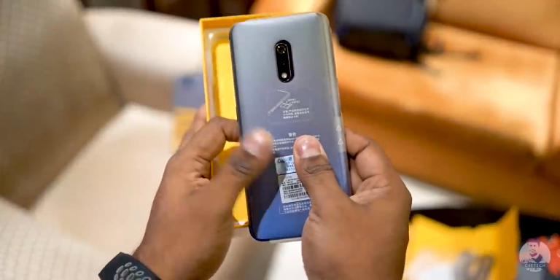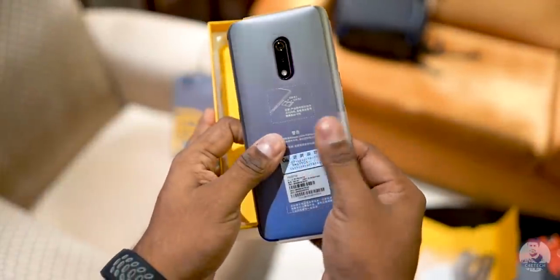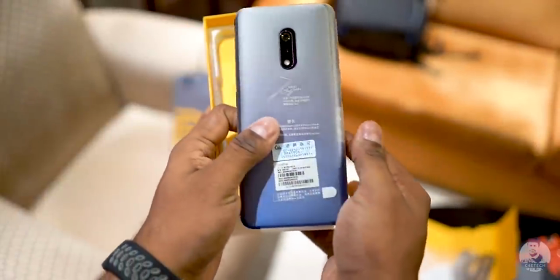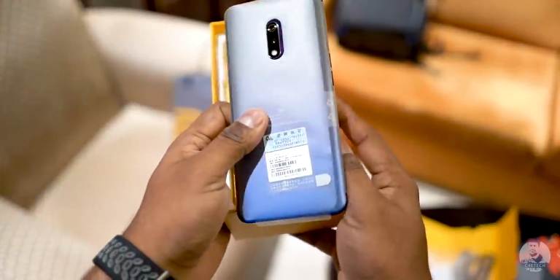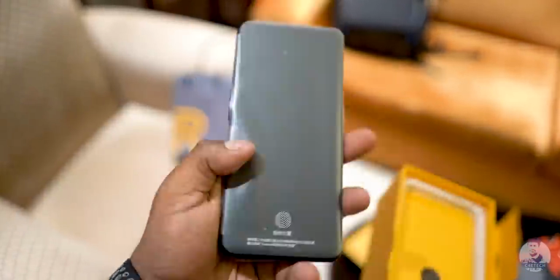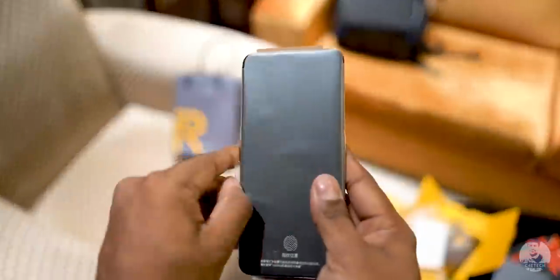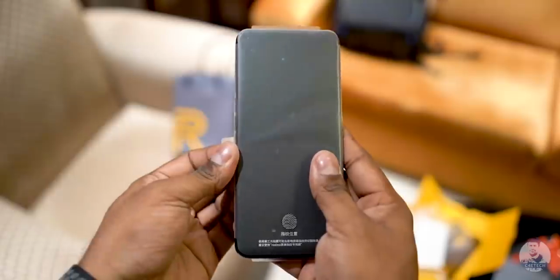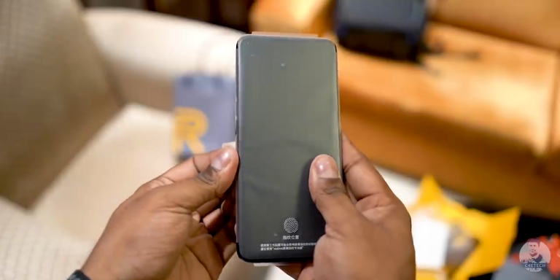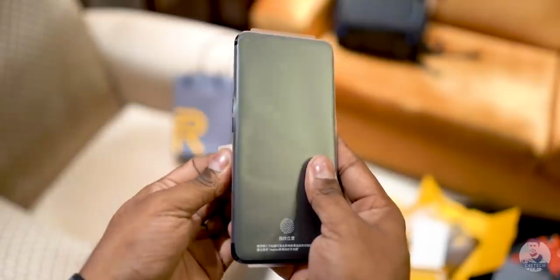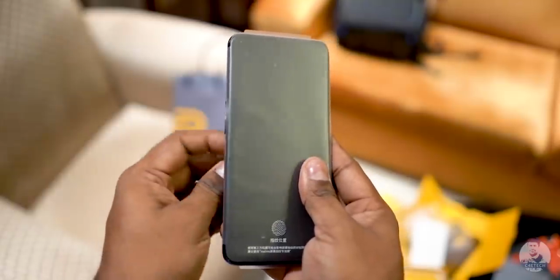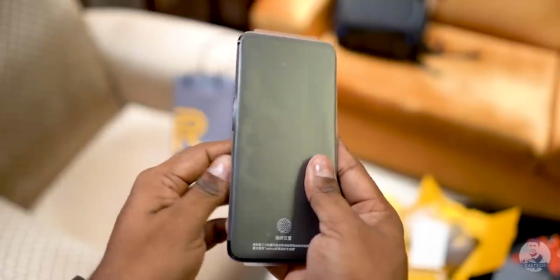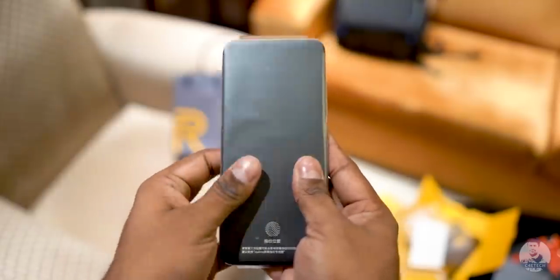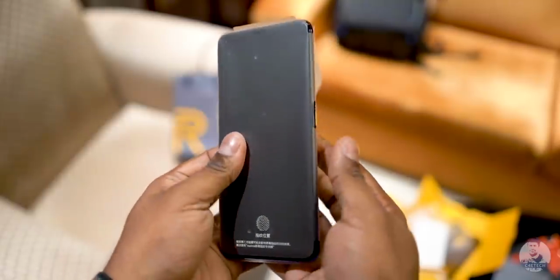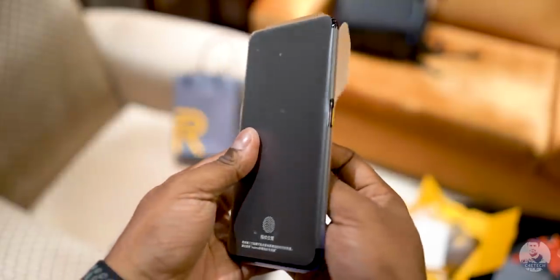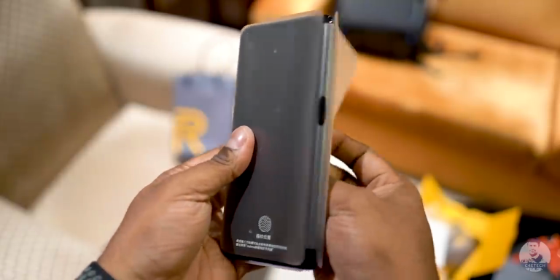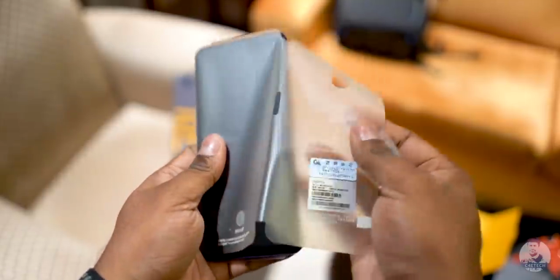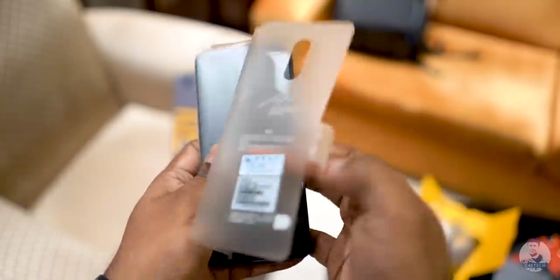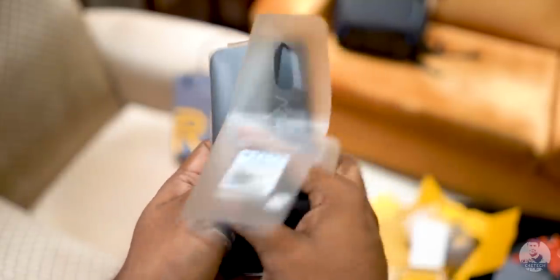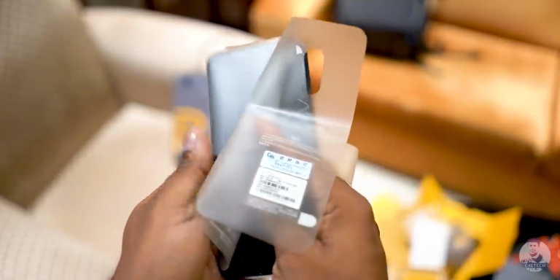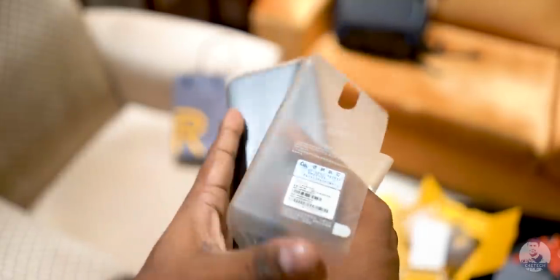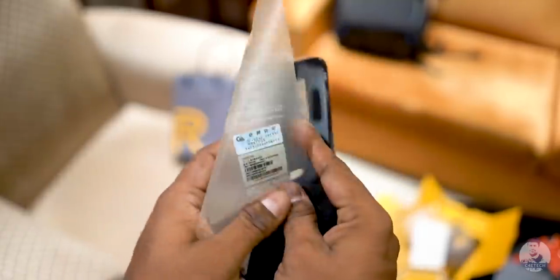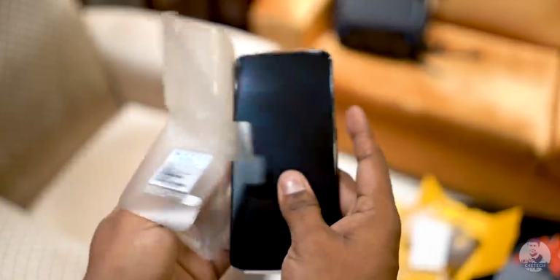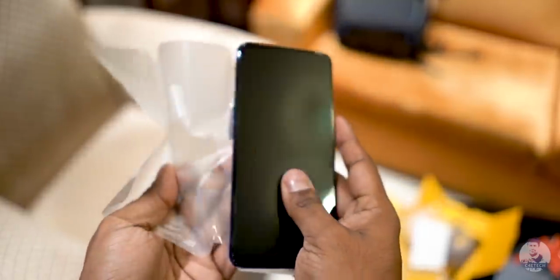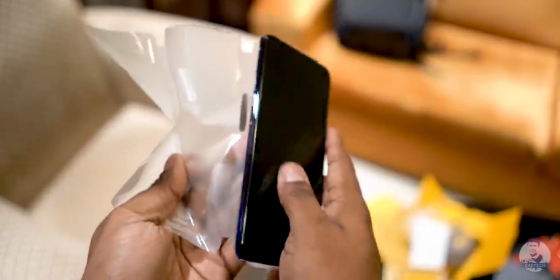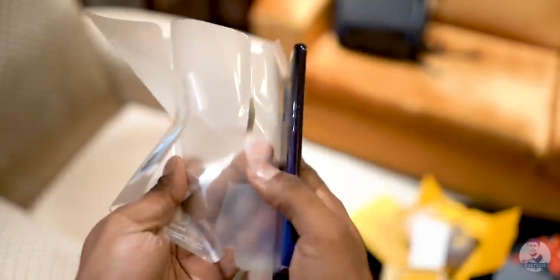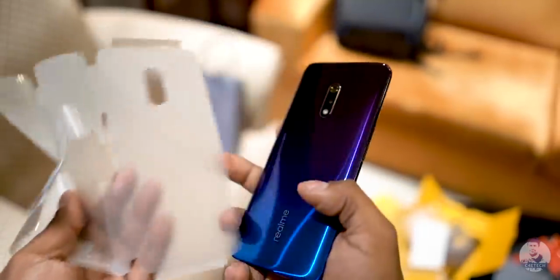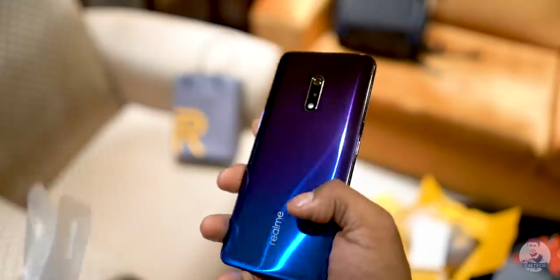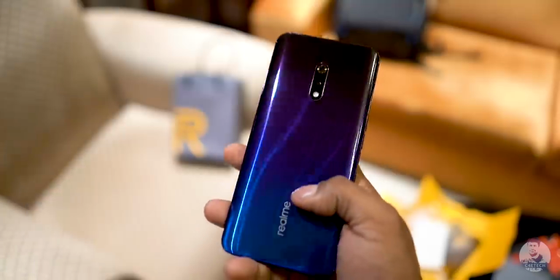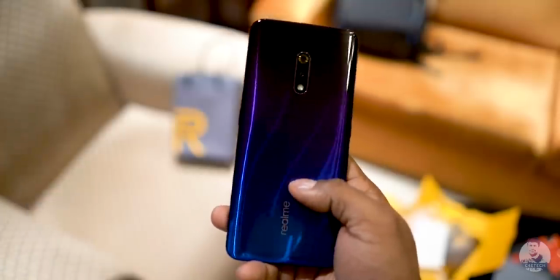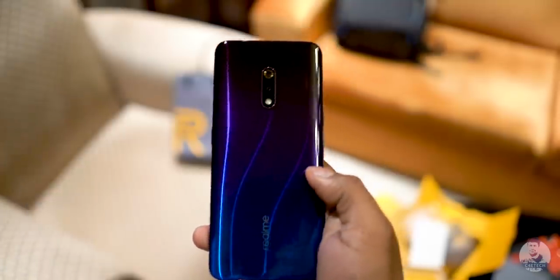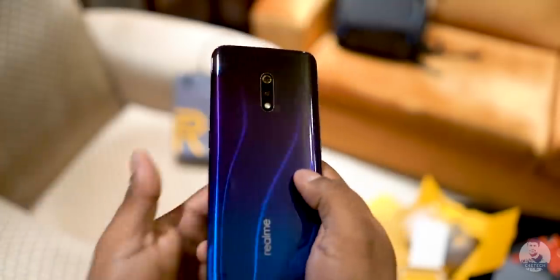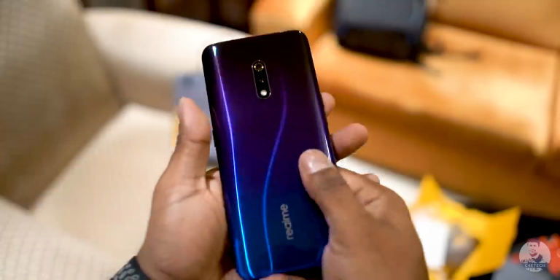We then have the Realme X itself. Removing the protective plastic — that back looks sweet. It's that gradient with the S curvature, and it feels quite stylish.